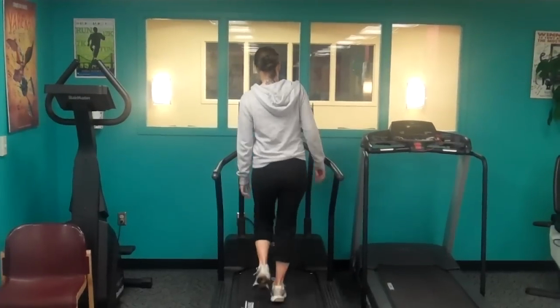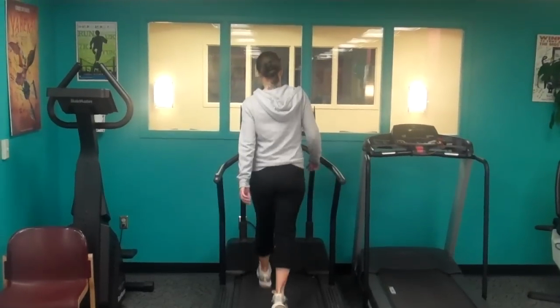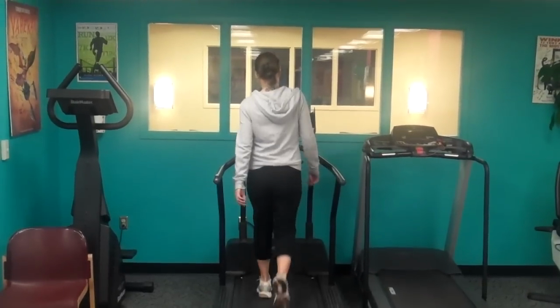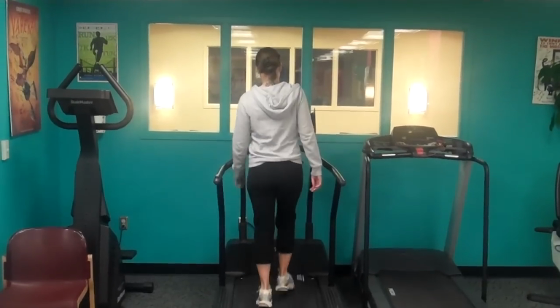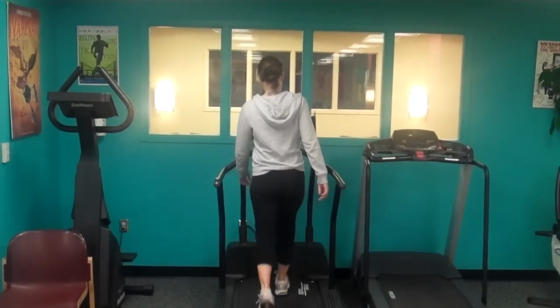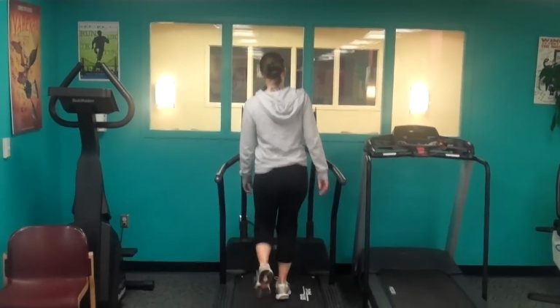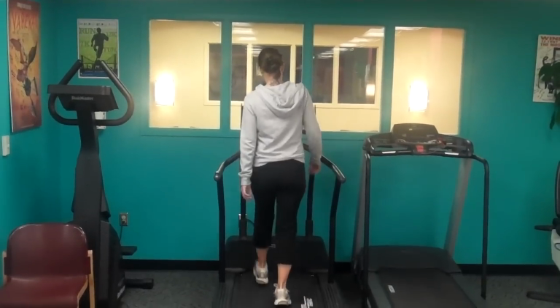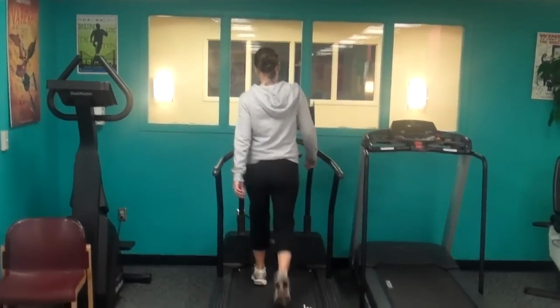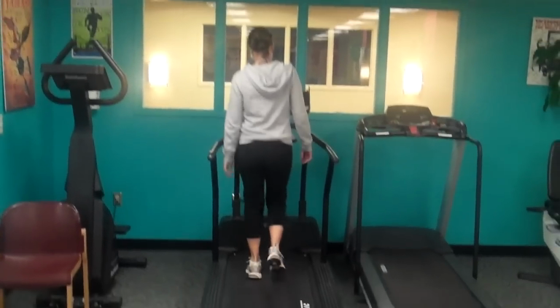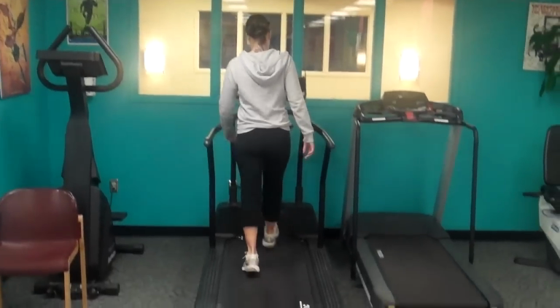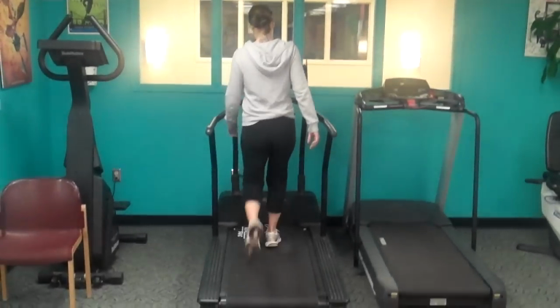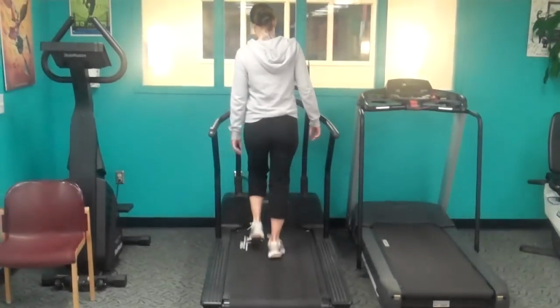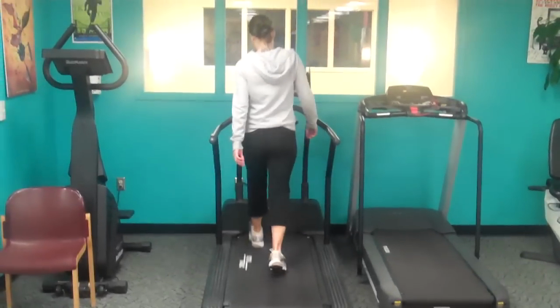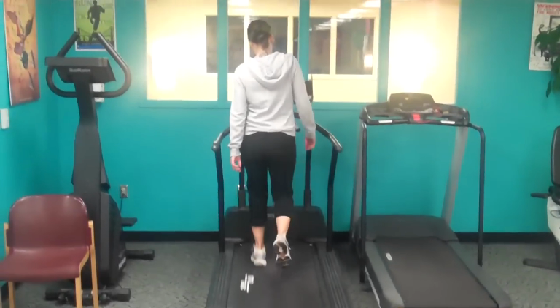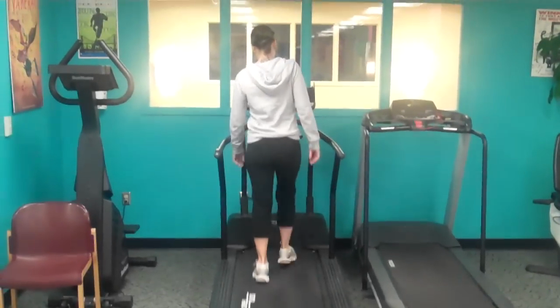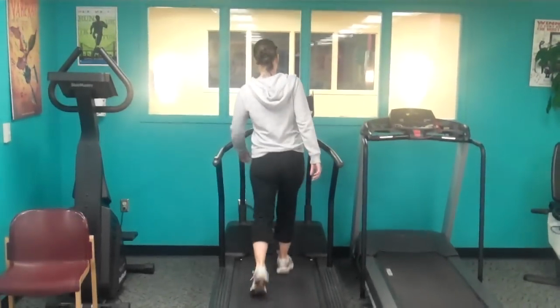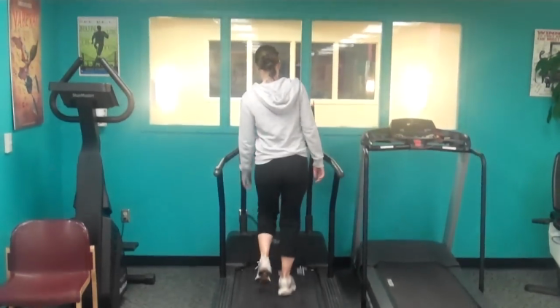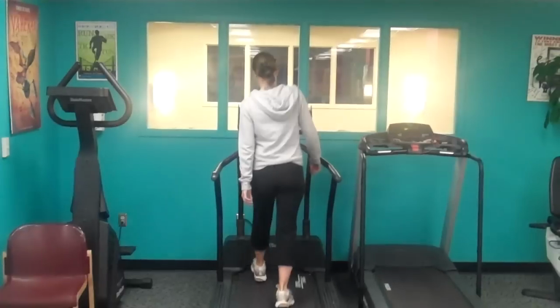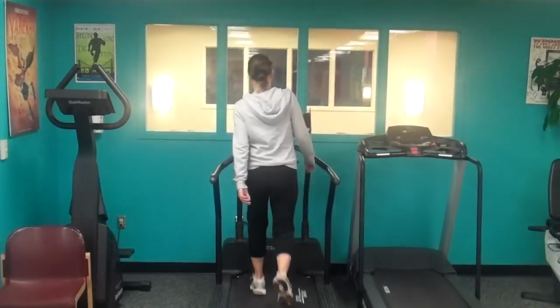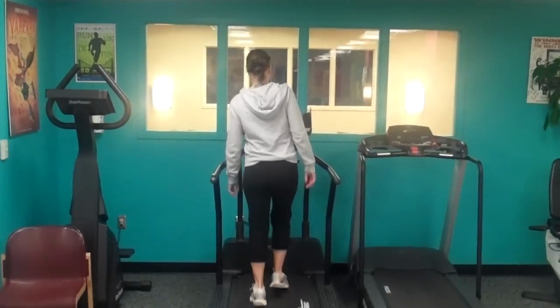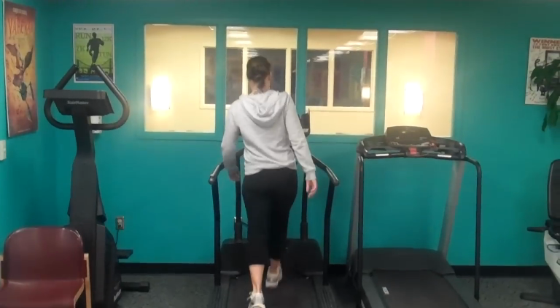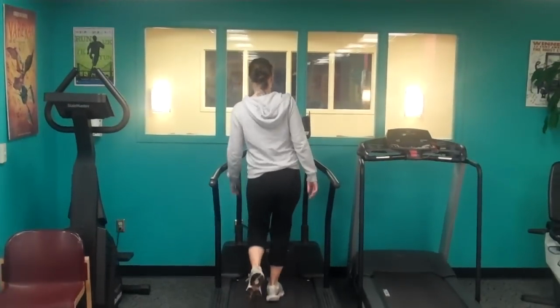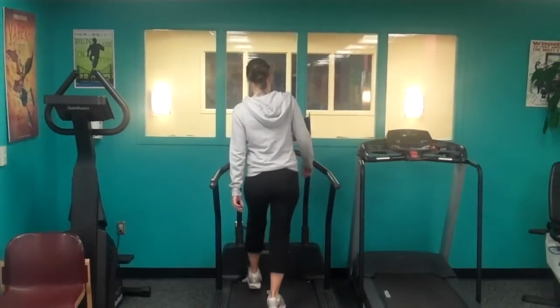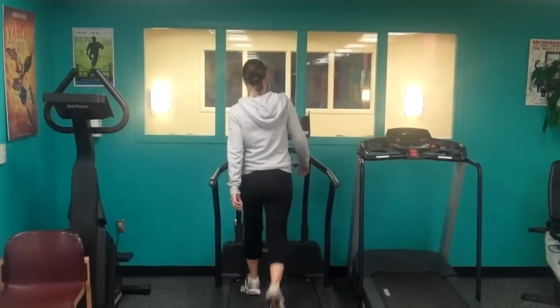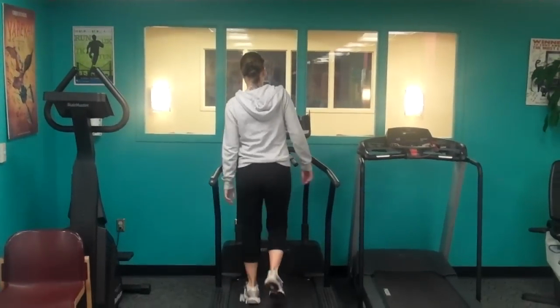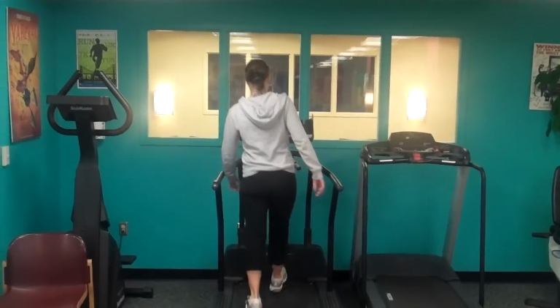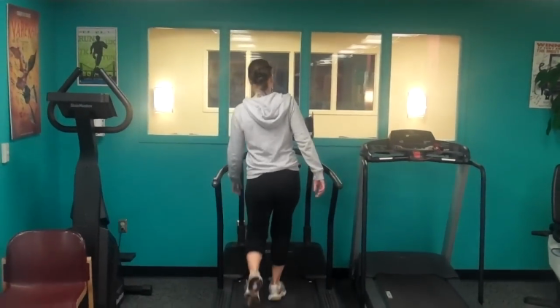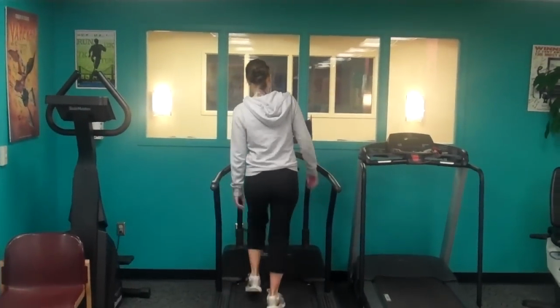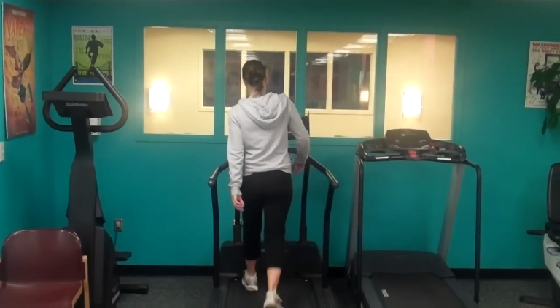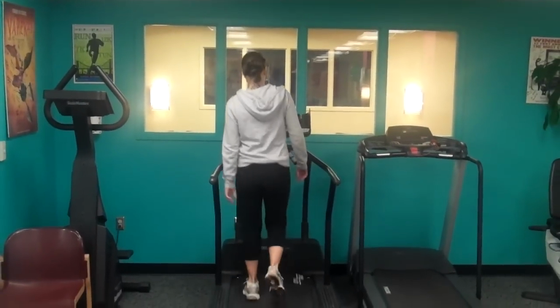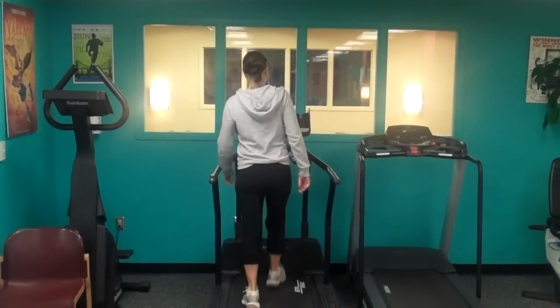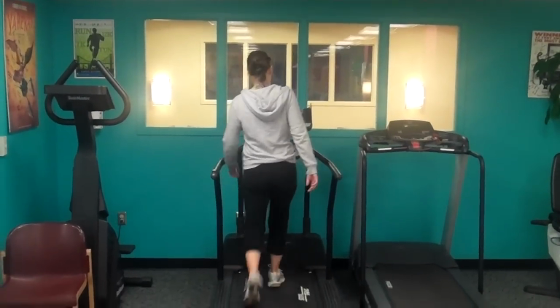Hello. Welcome to another post from Dr. Blake's Healing Soul. Today I'm talking about limb dominance.